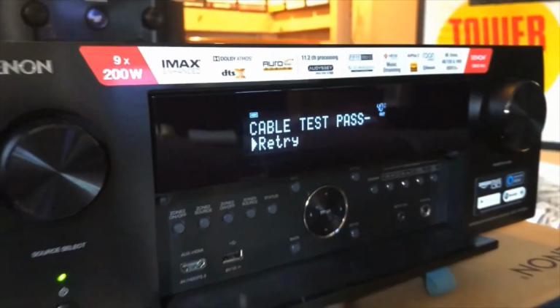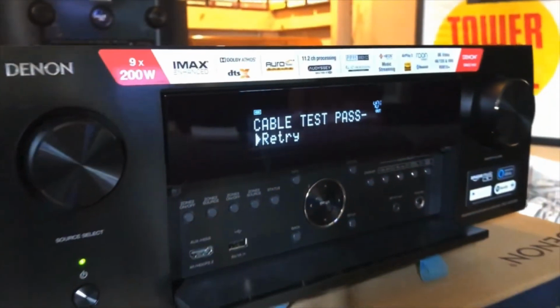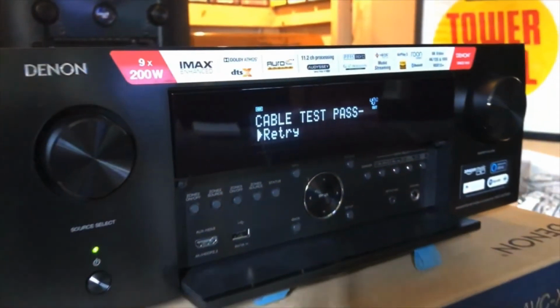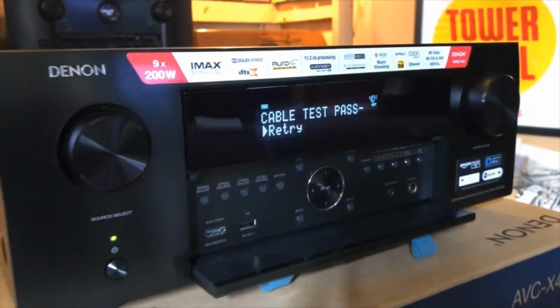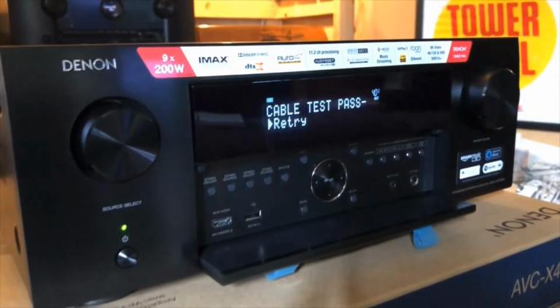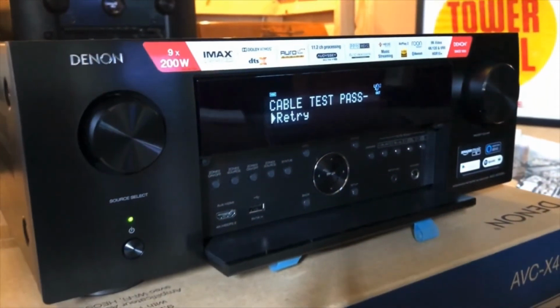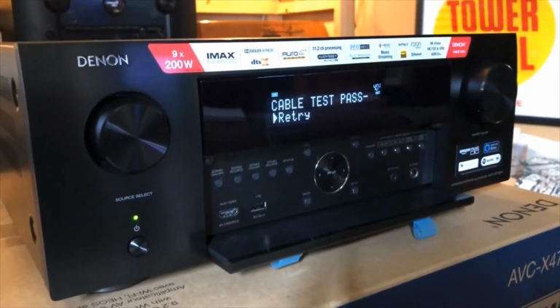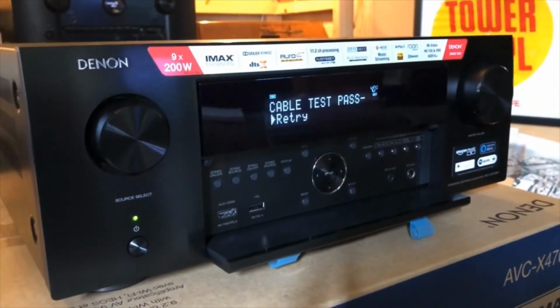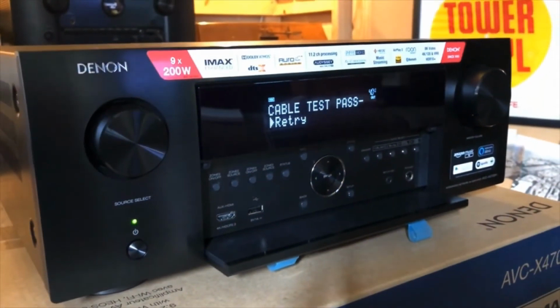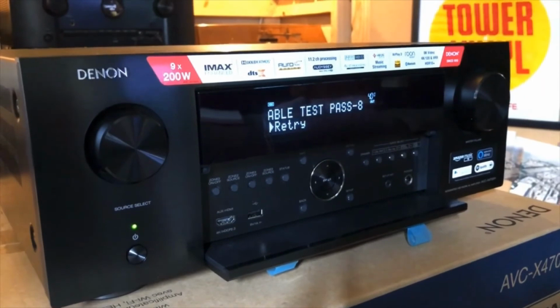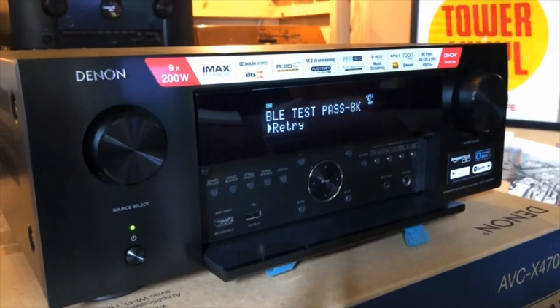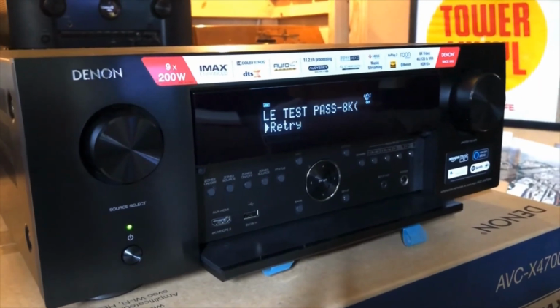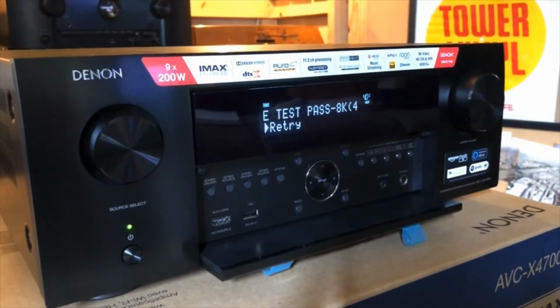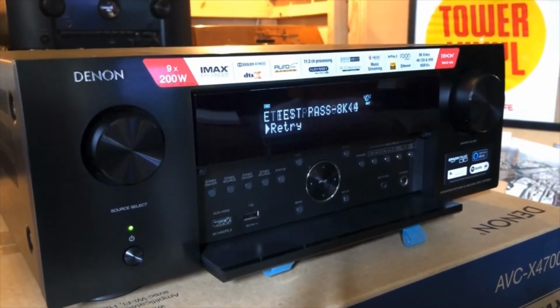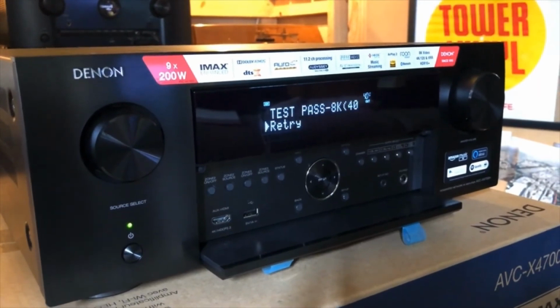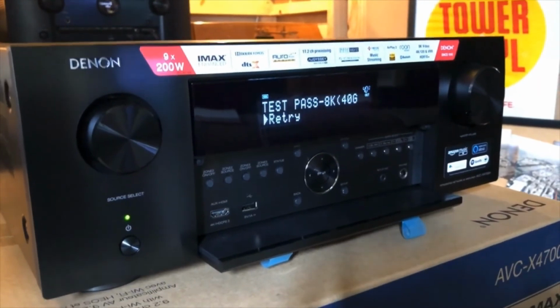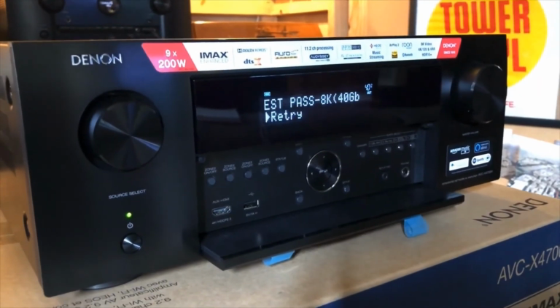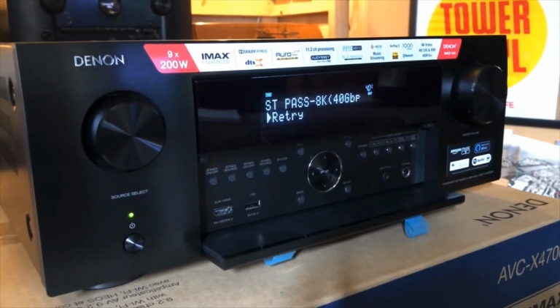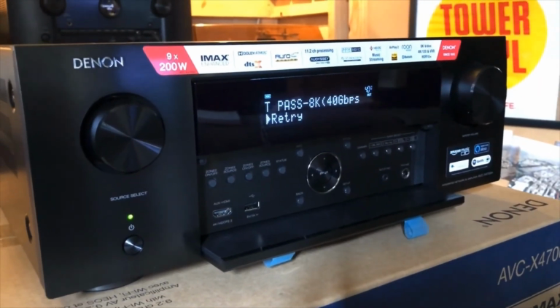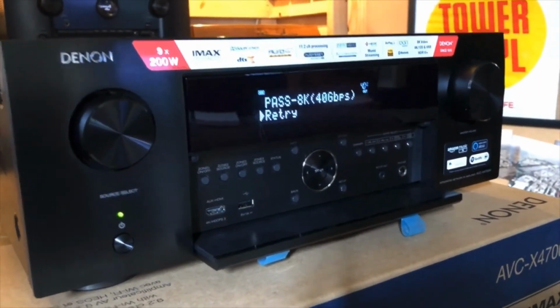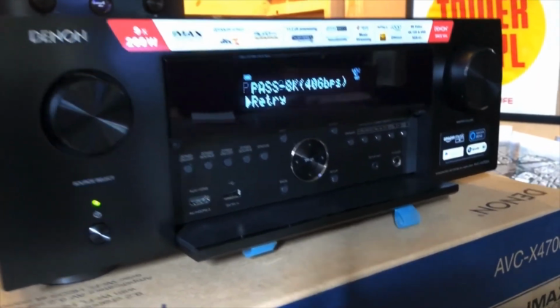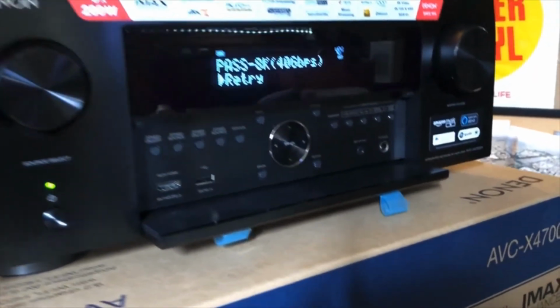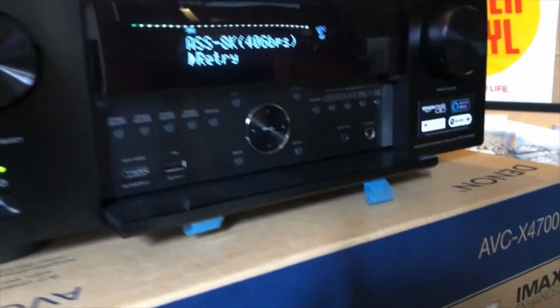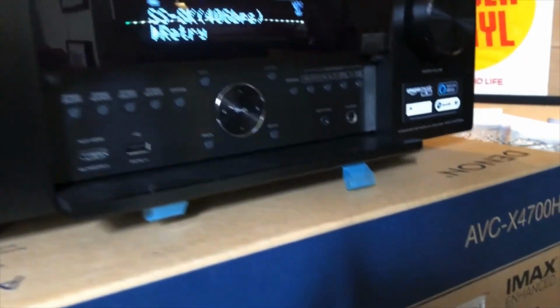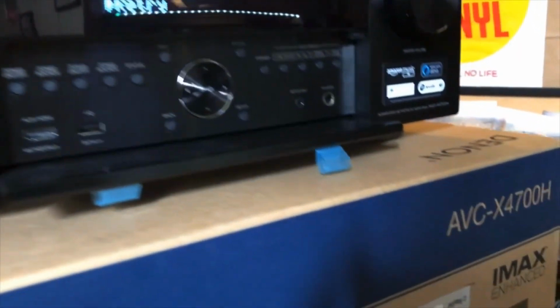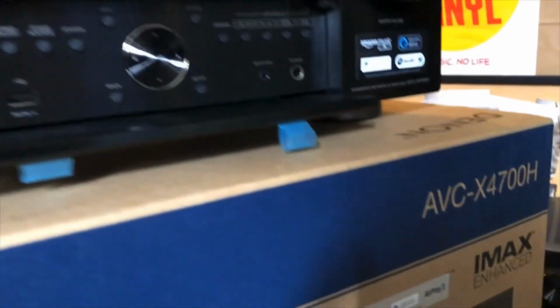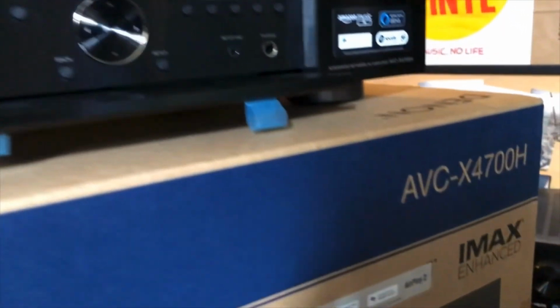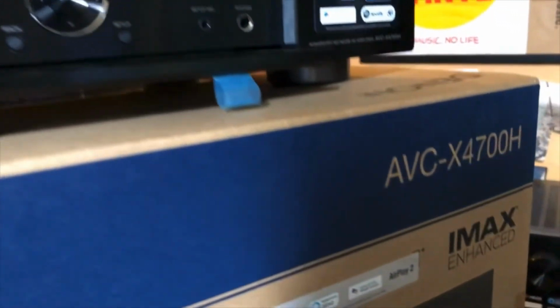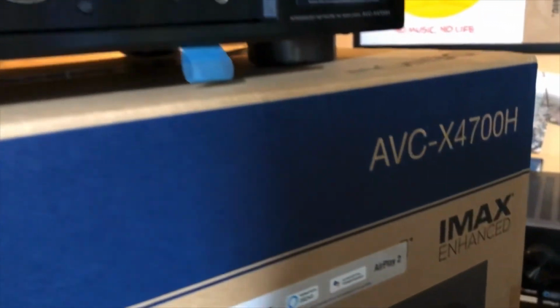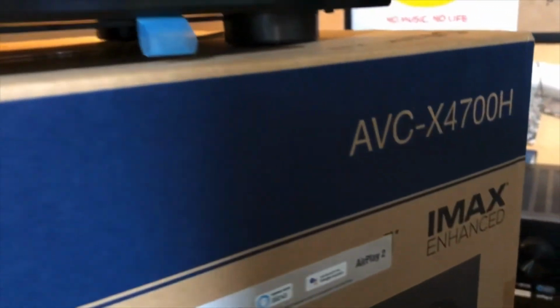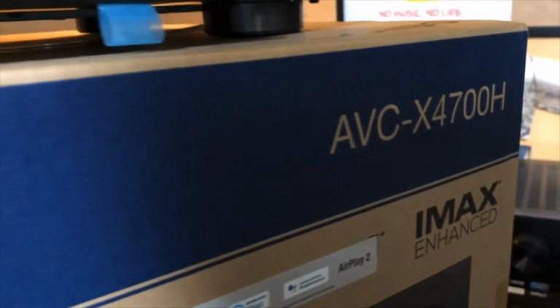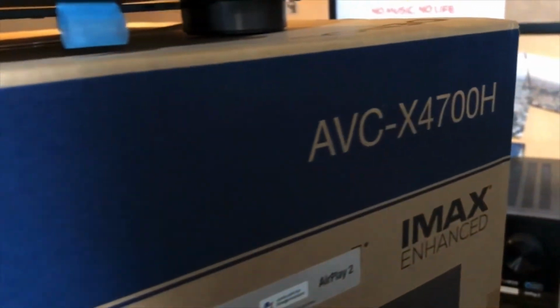That's HDMI cable testing at 8K on the new Denon AVCX4700.